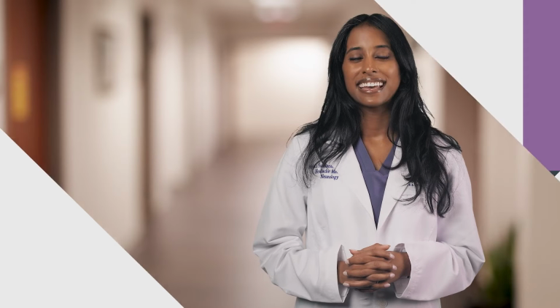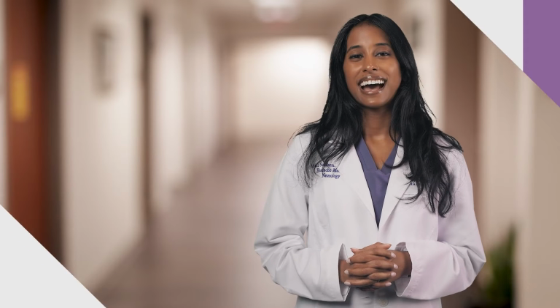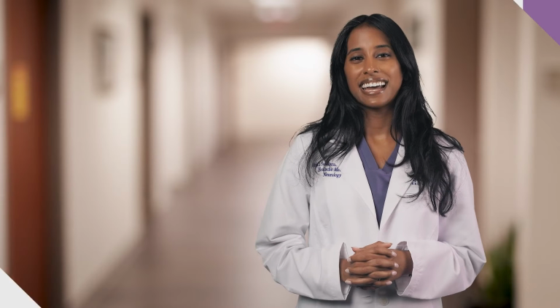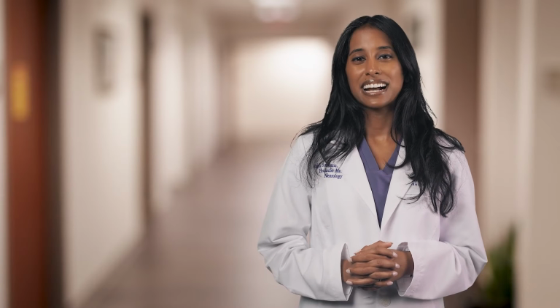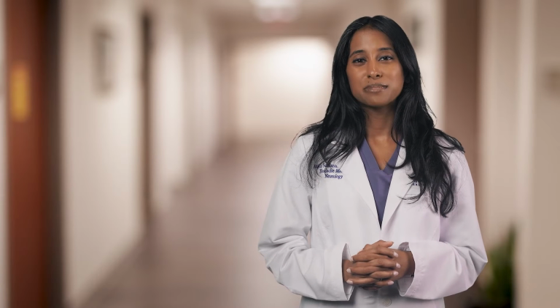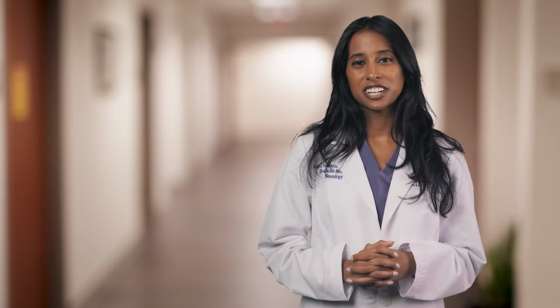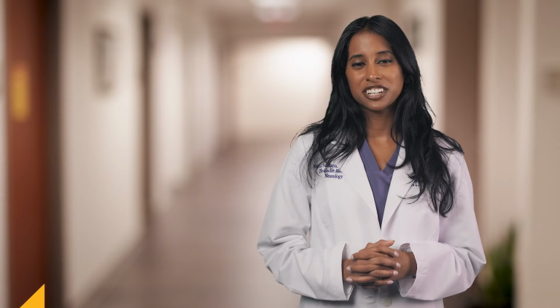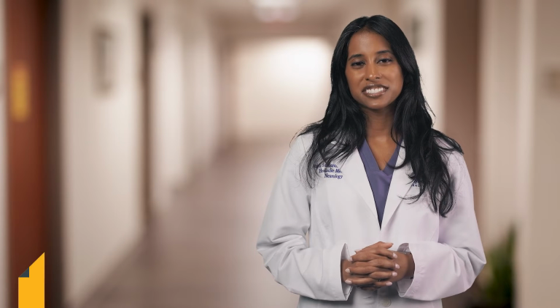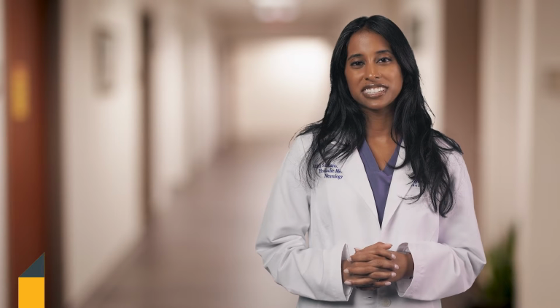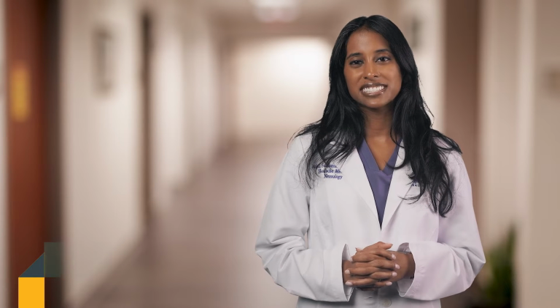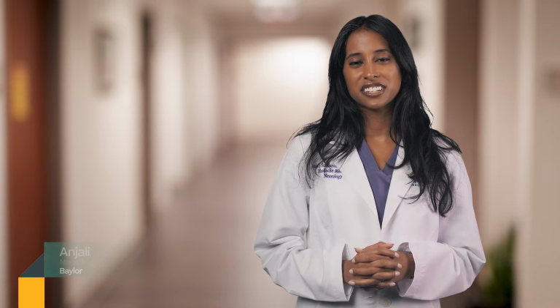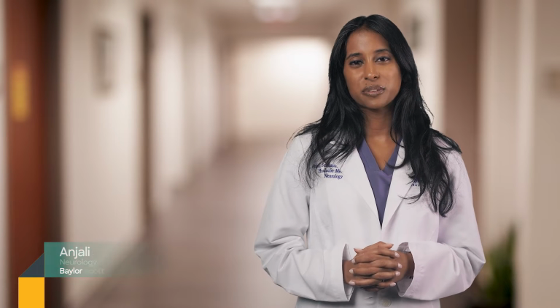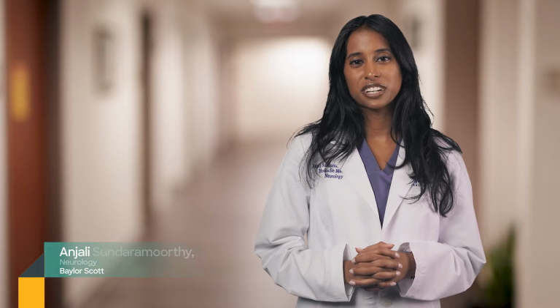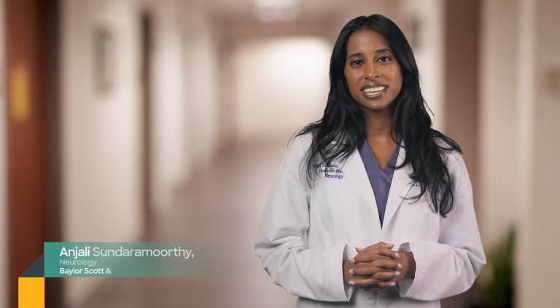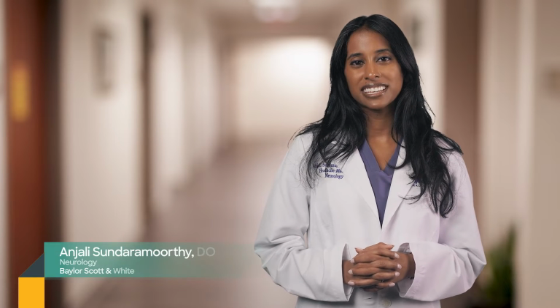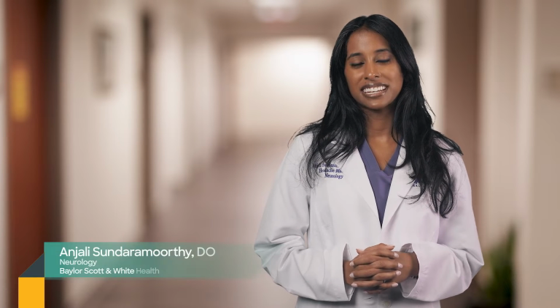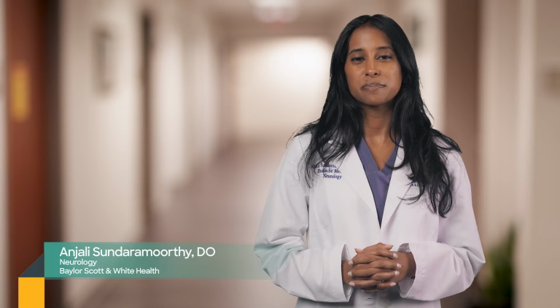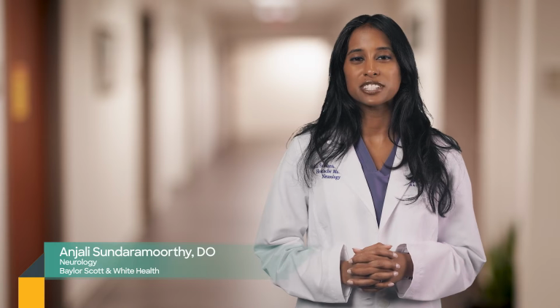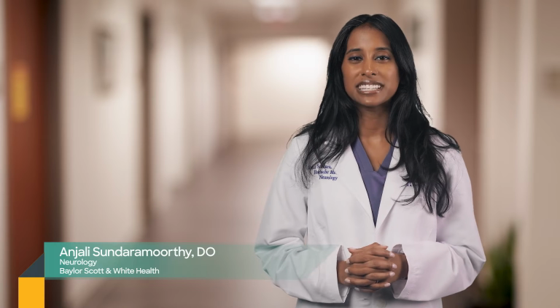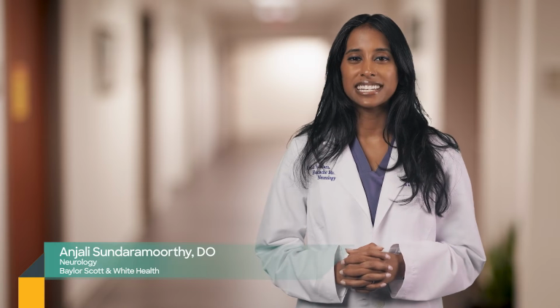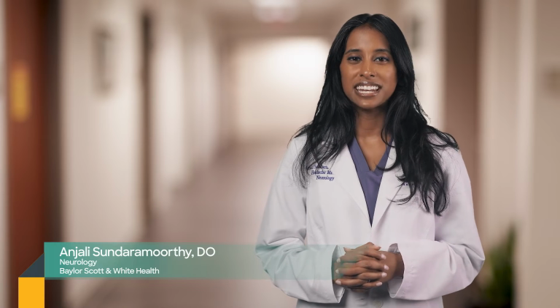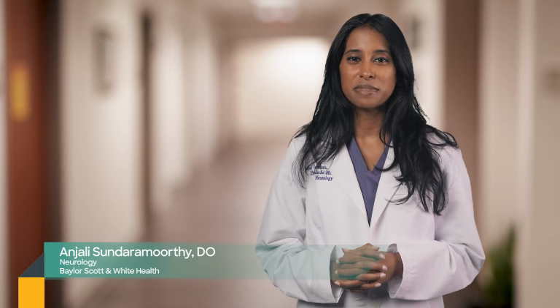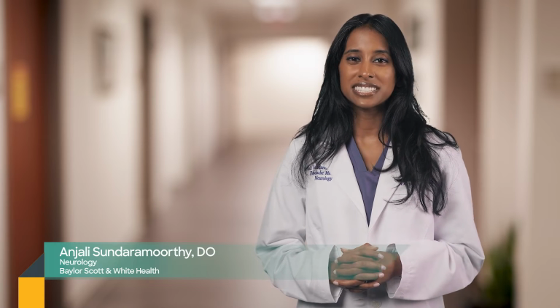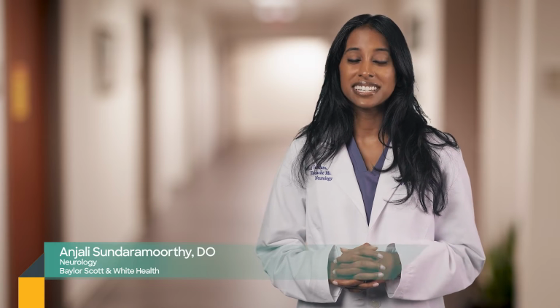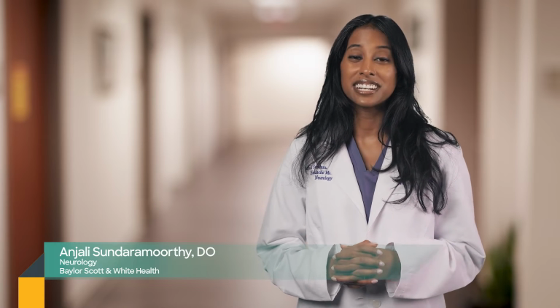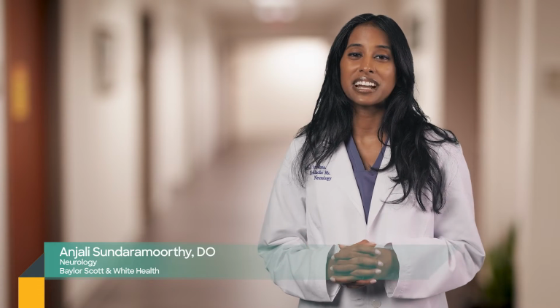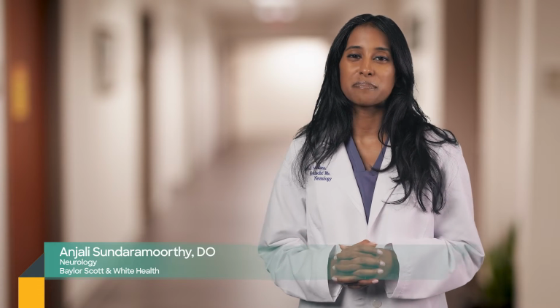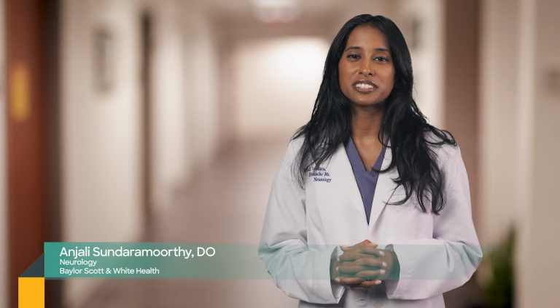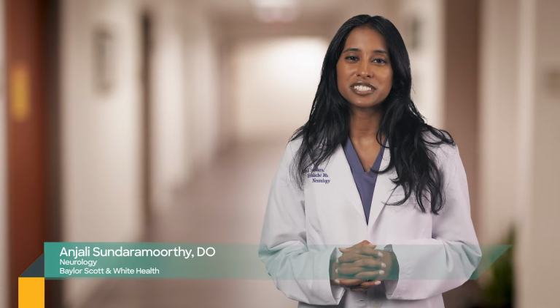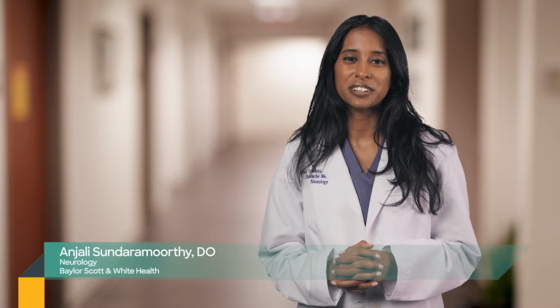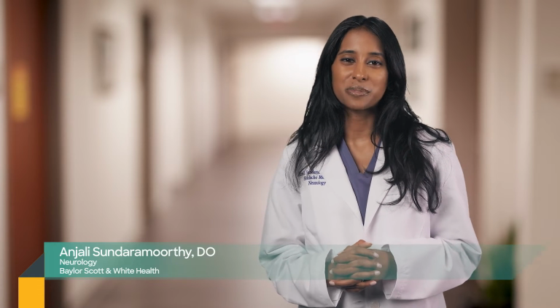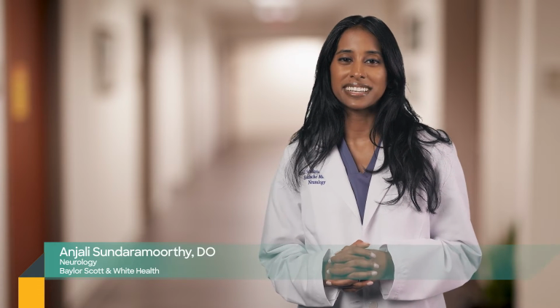Hi, I'm Dr. Anjali Sundar-Morthy, and I specialize in headache medicine here at Baylor Scott and White.